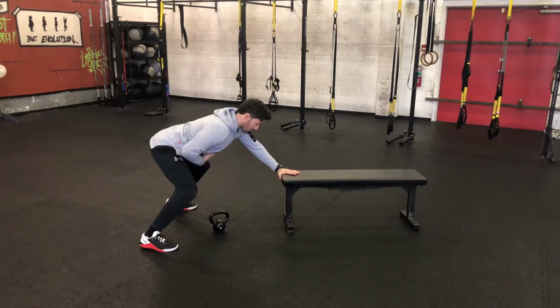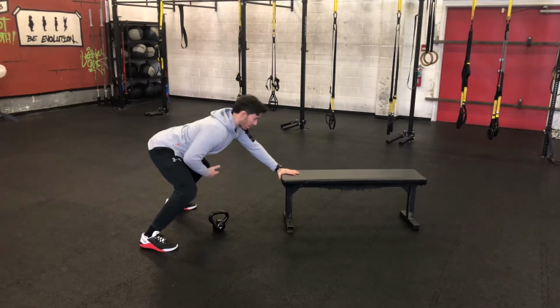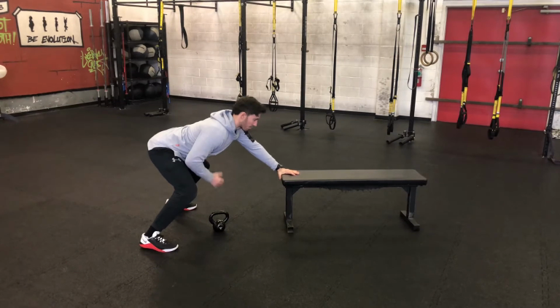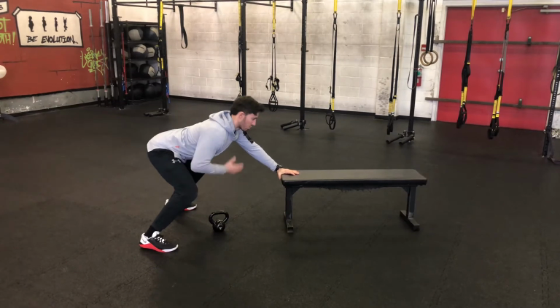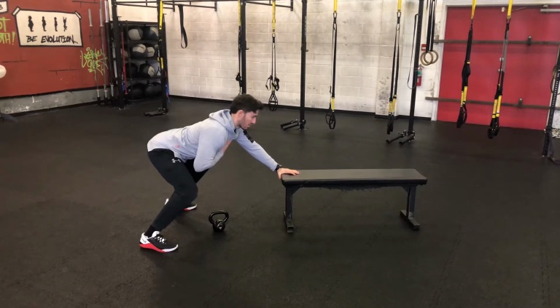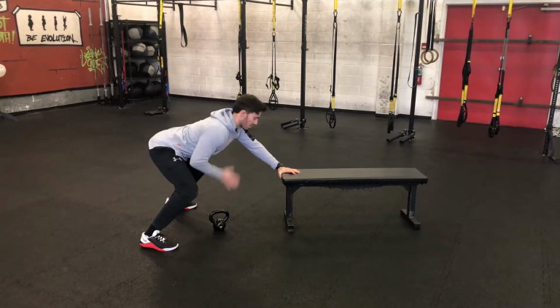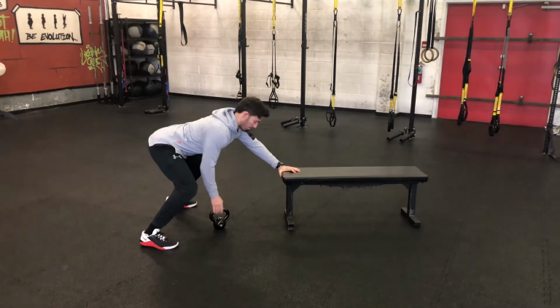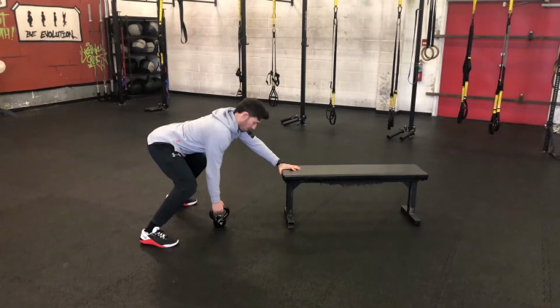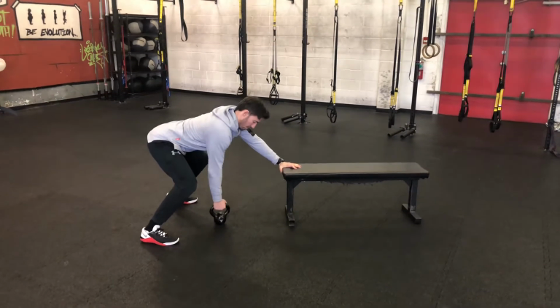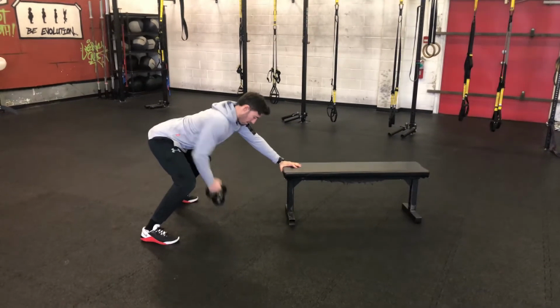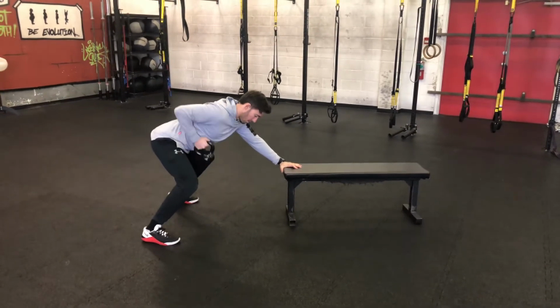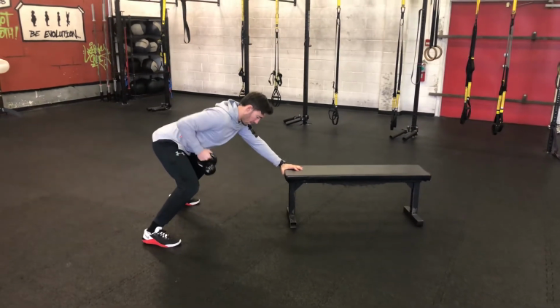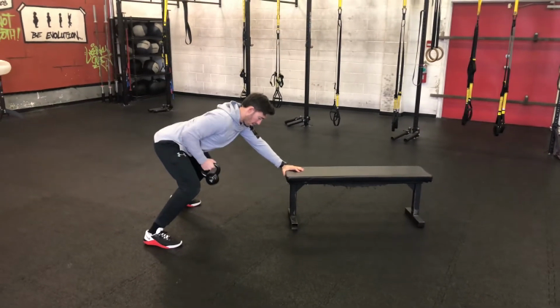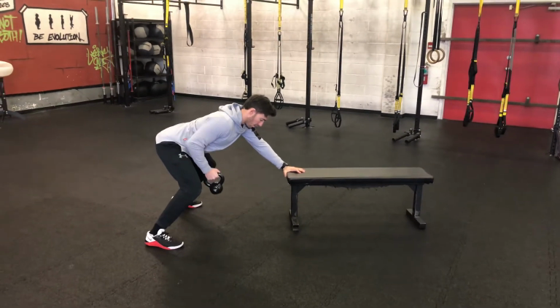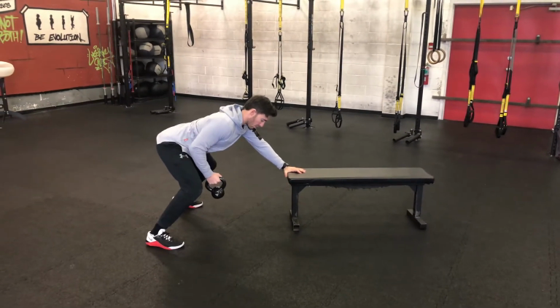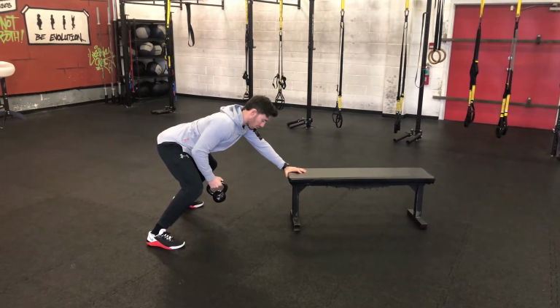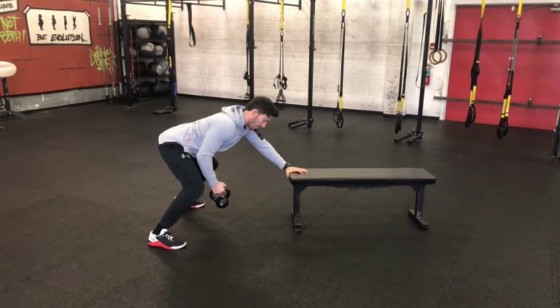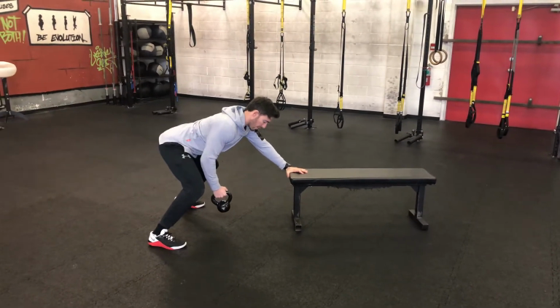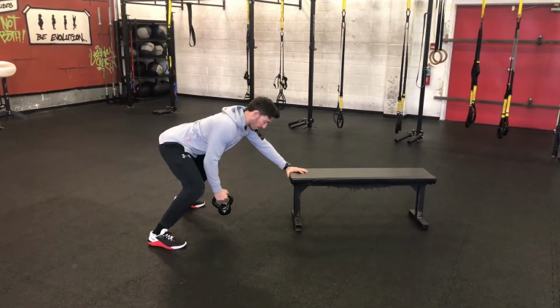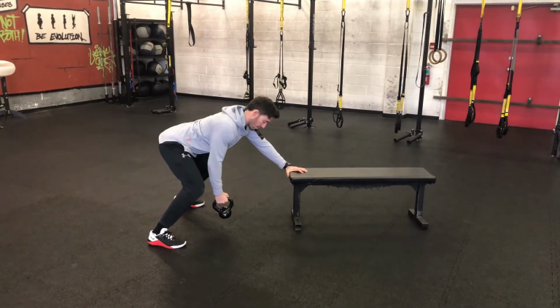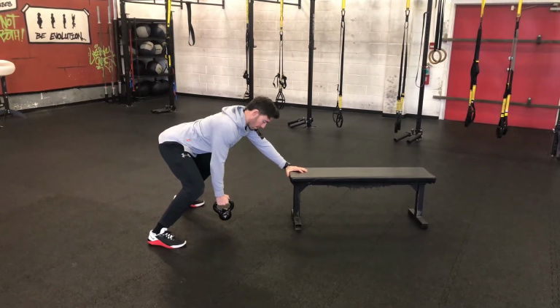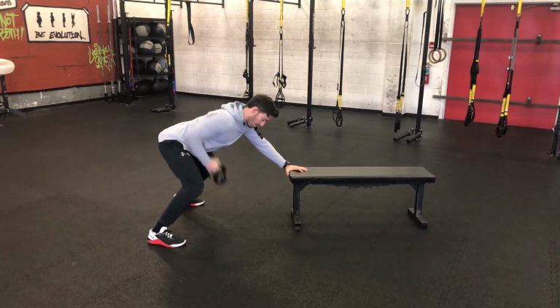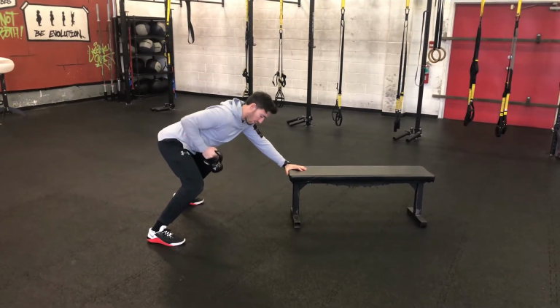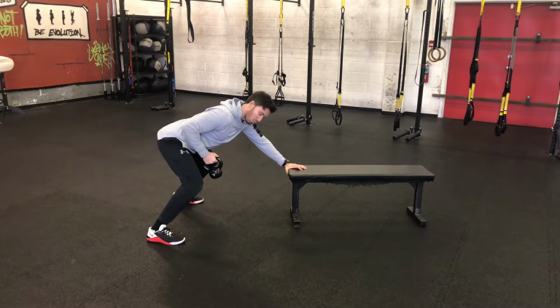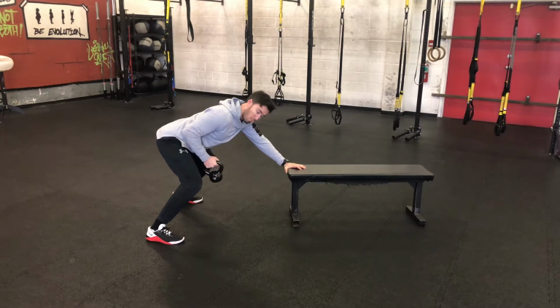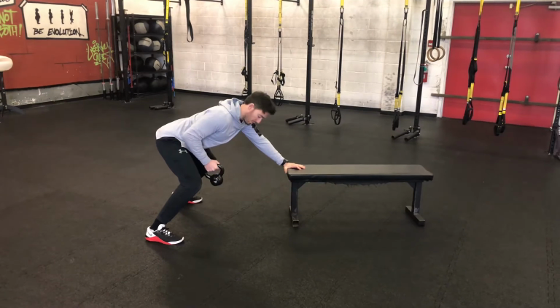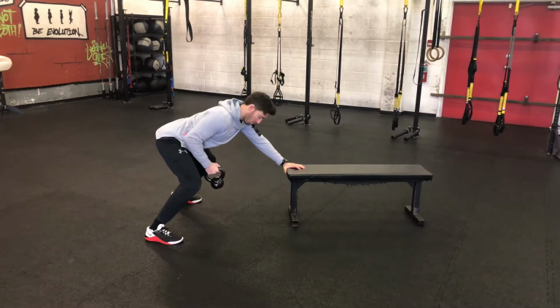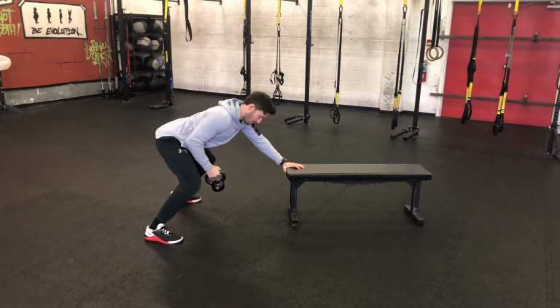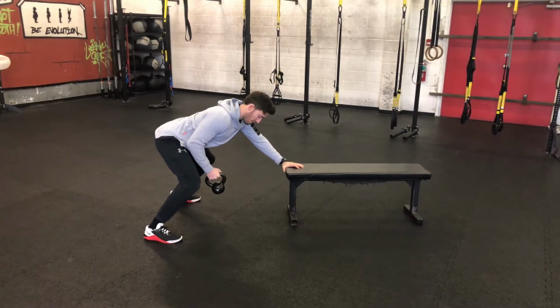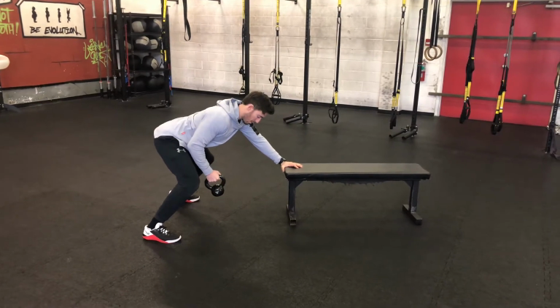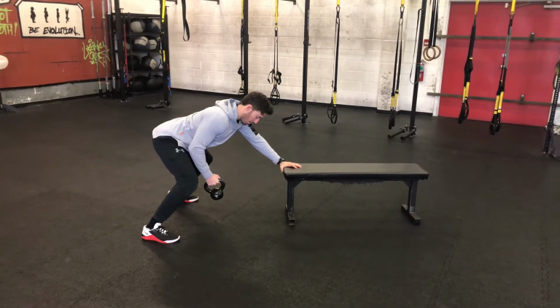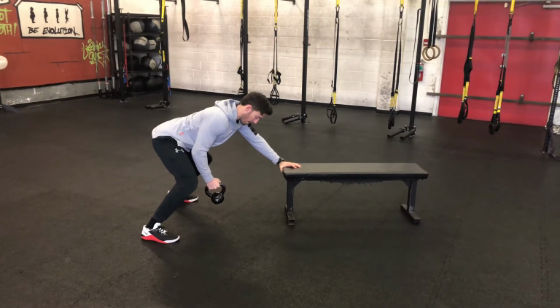Abs are tight, chest is up. Nice slow in the down phase, feeling those rhomboids work in the middle of your back.